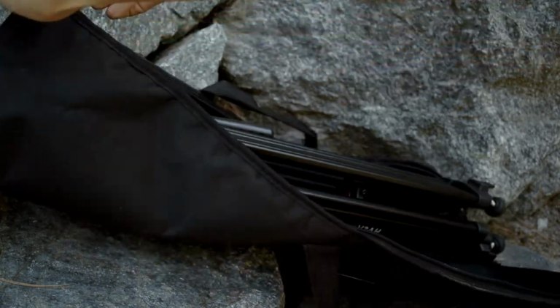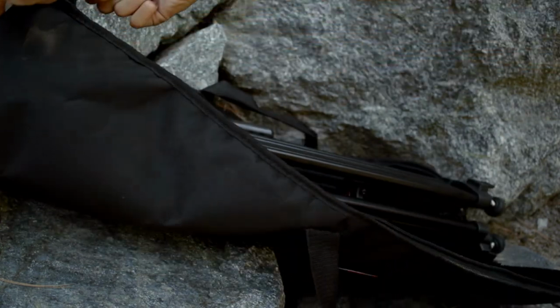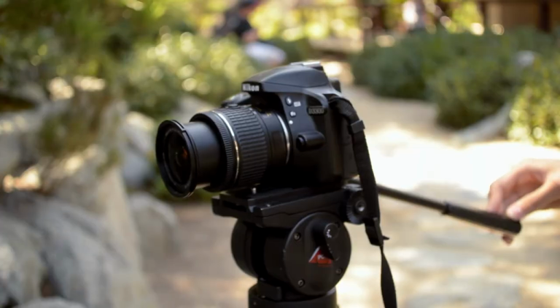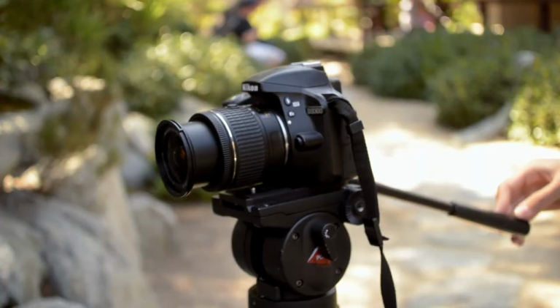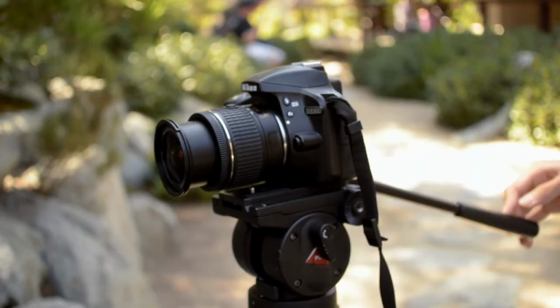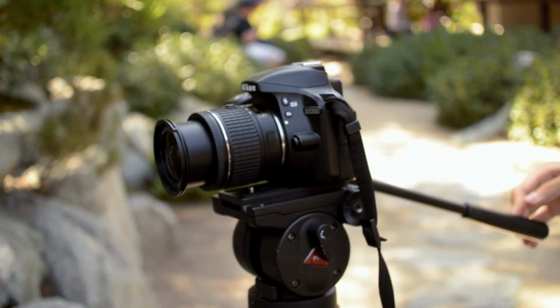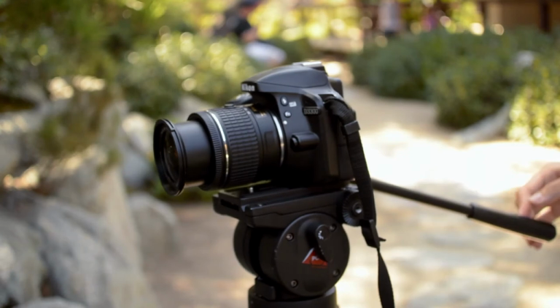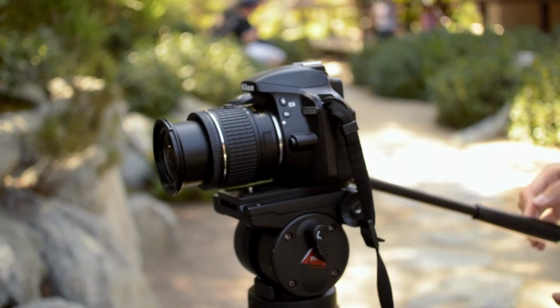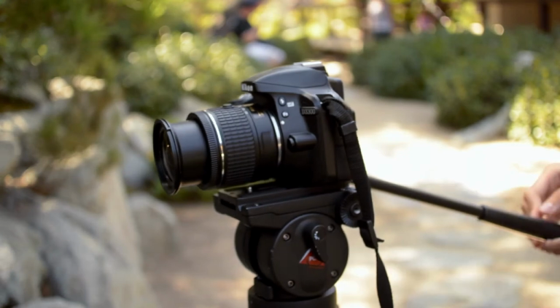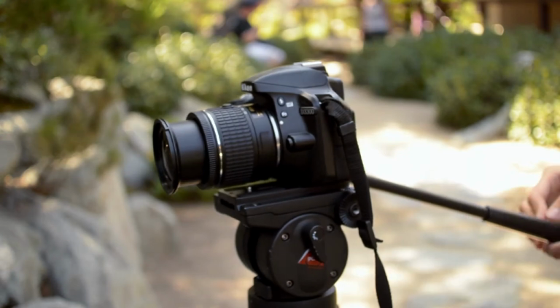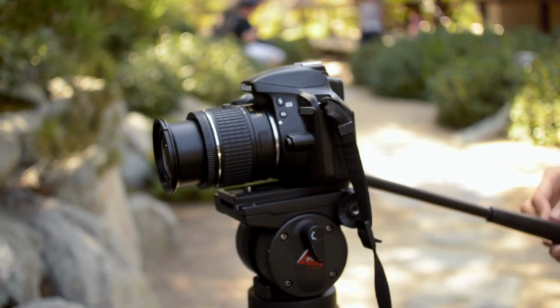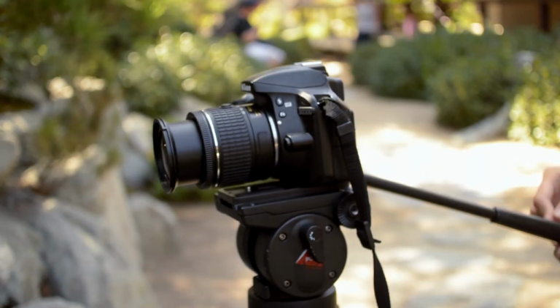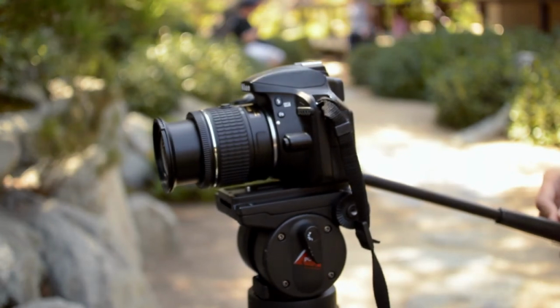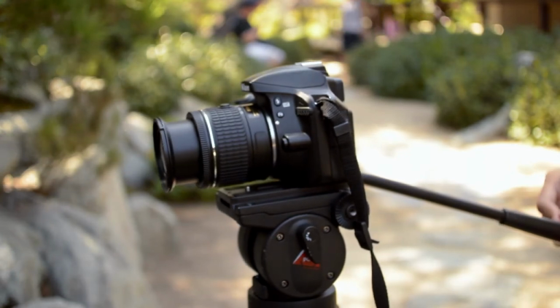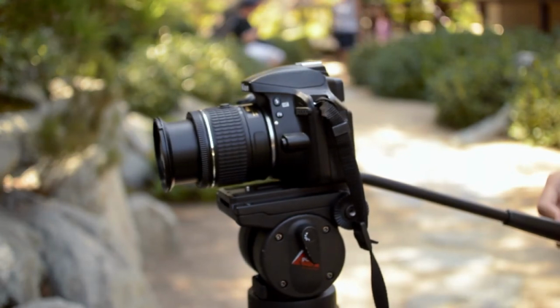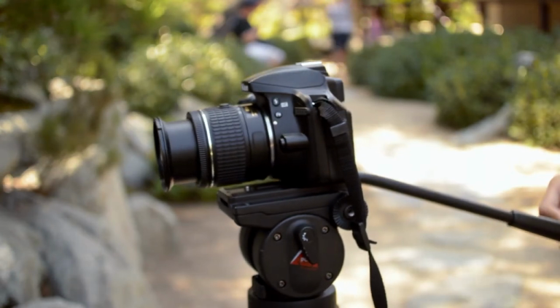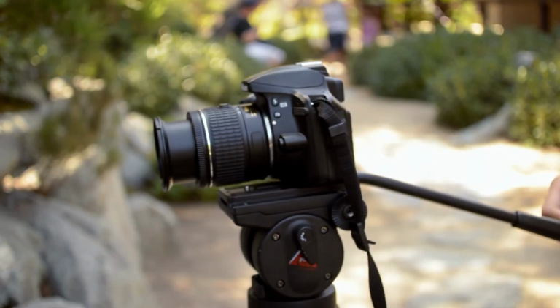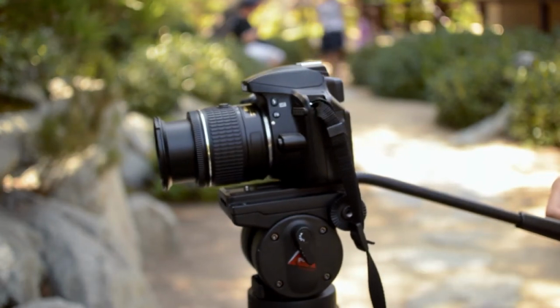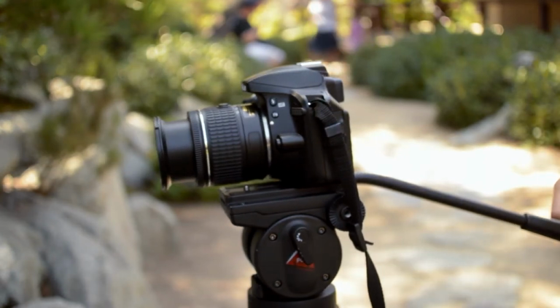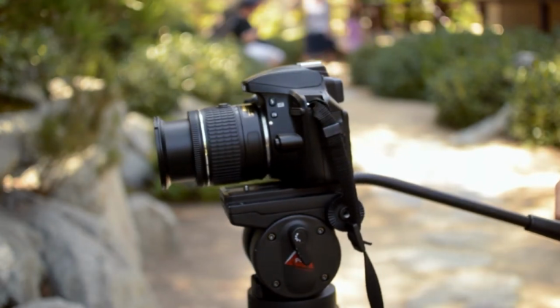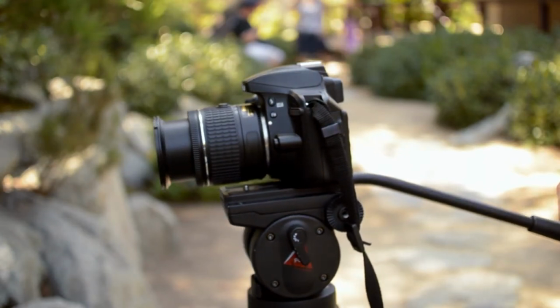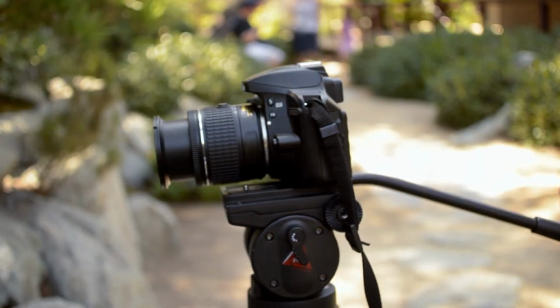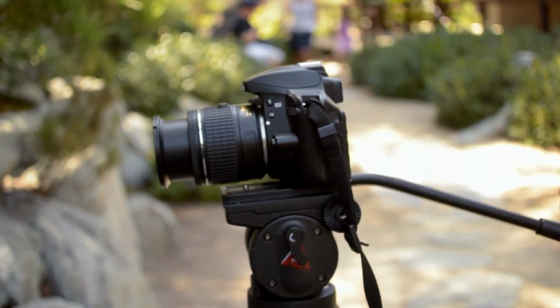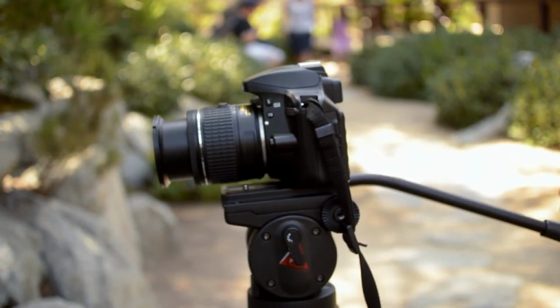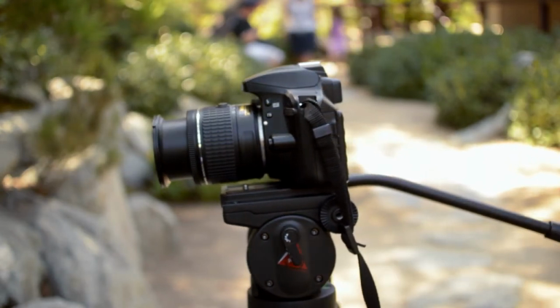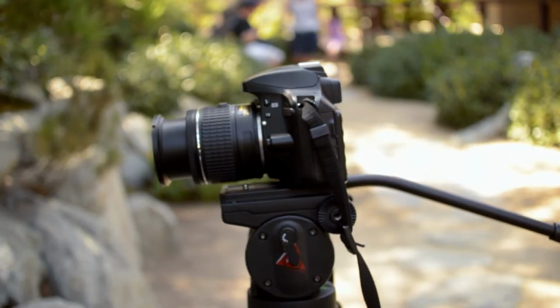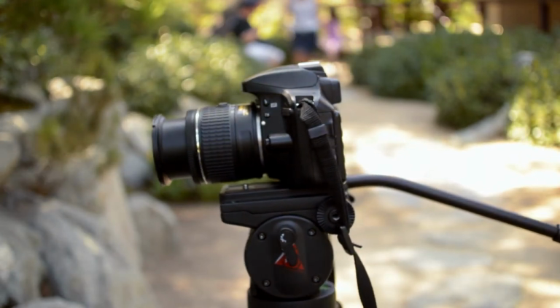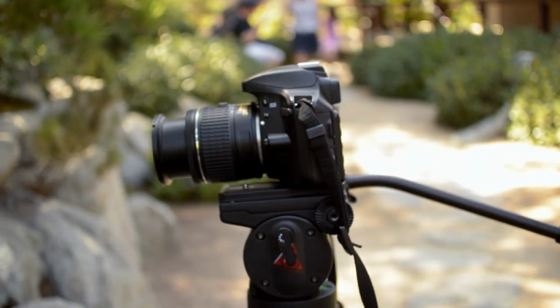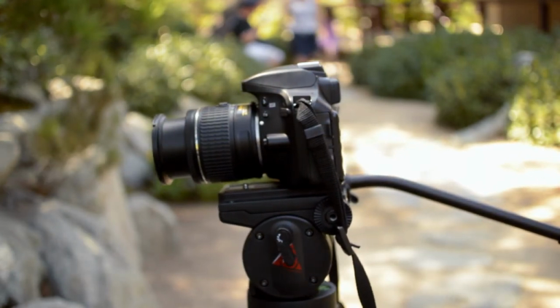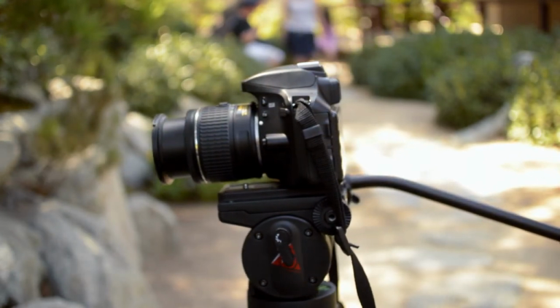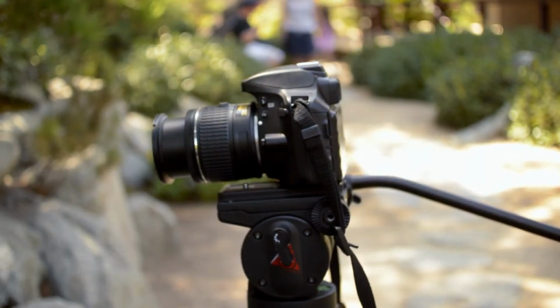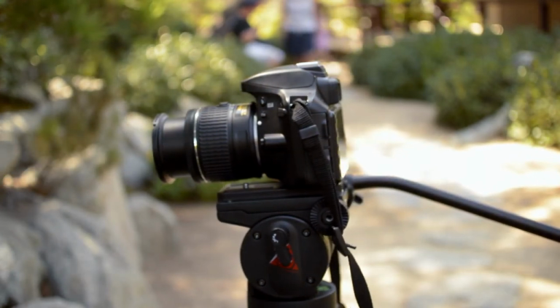Finally, let's take a look at some sample shots of the pan and tilt on this two-way fluid head.